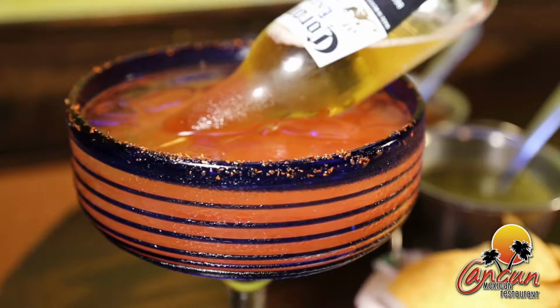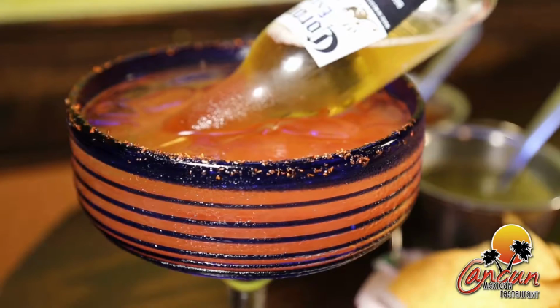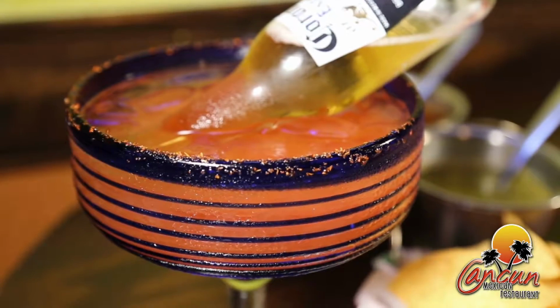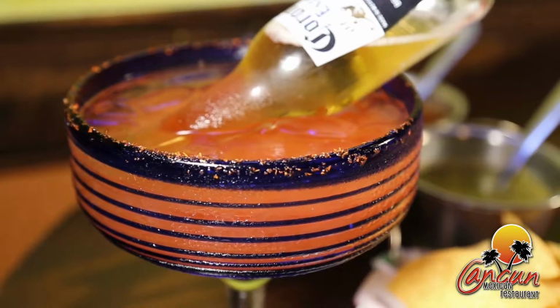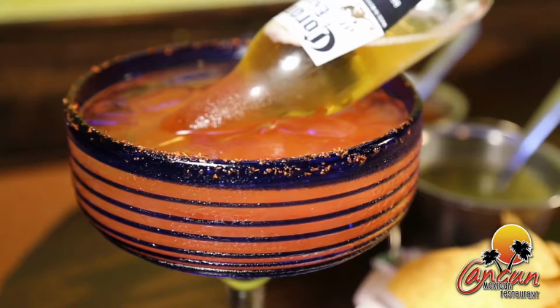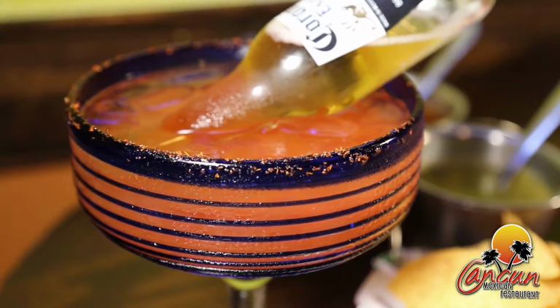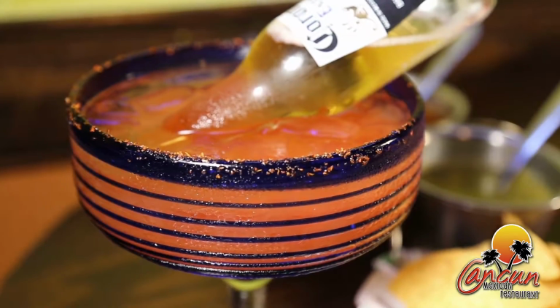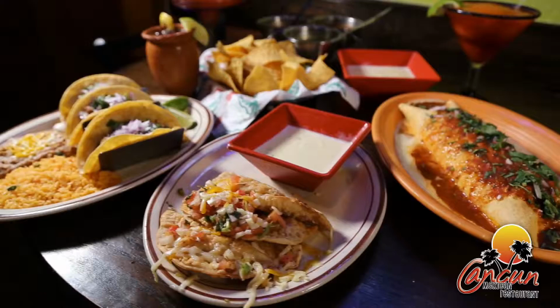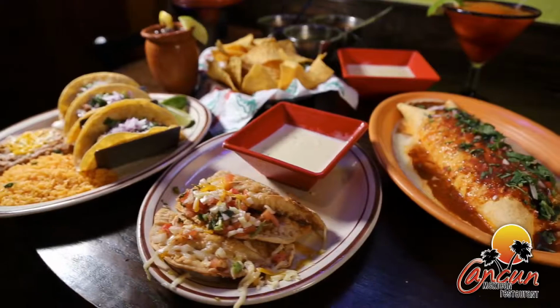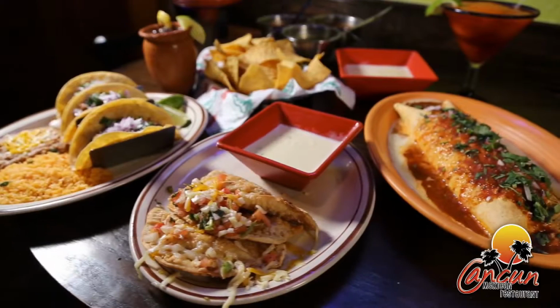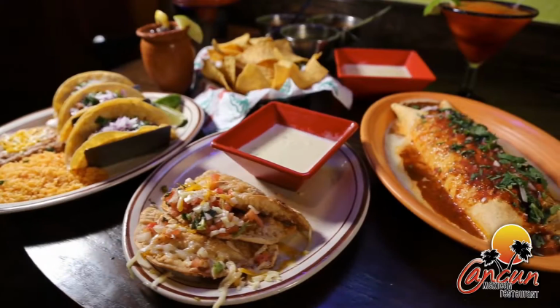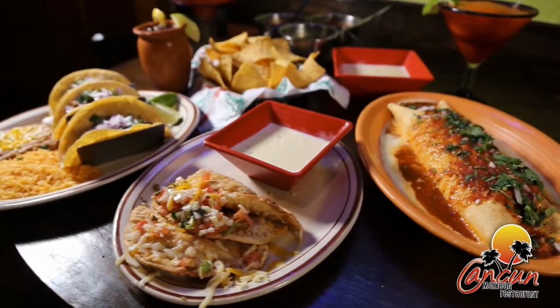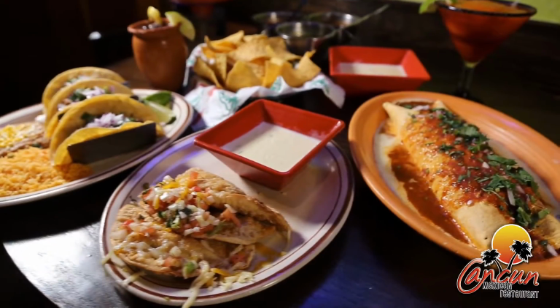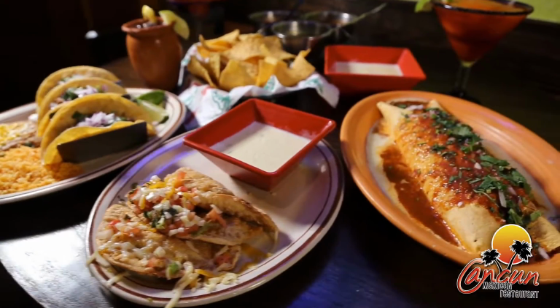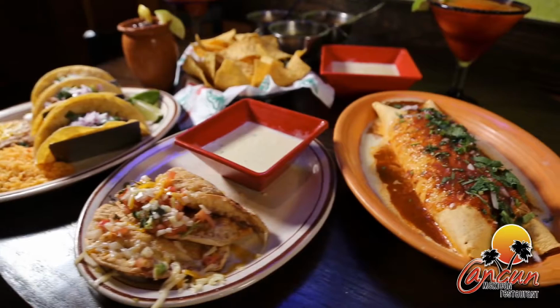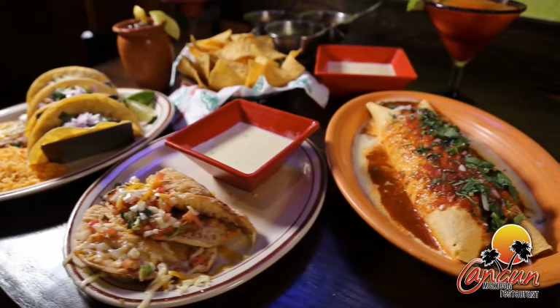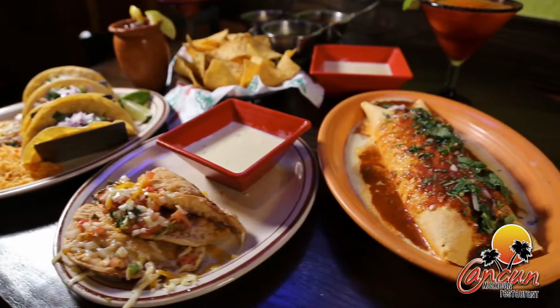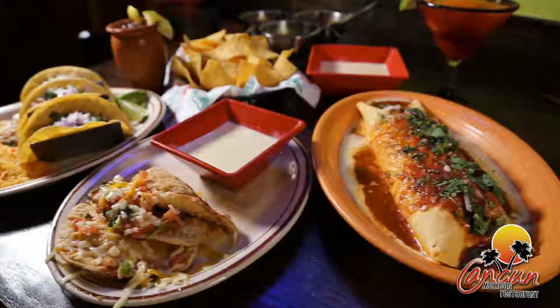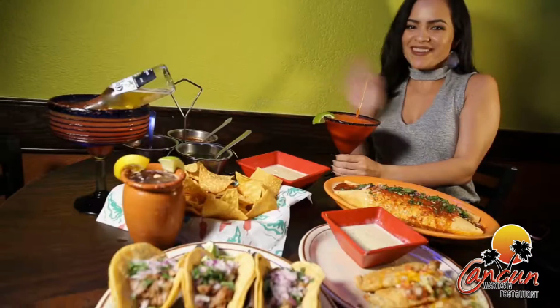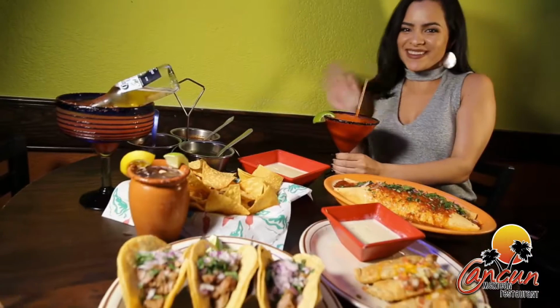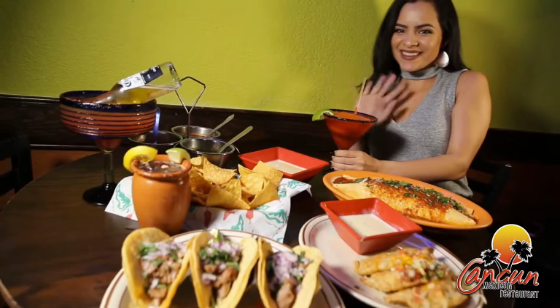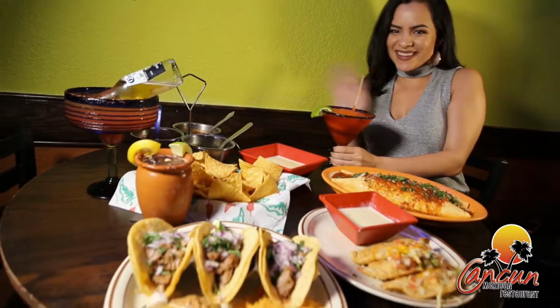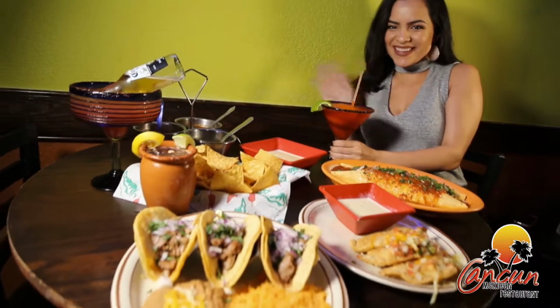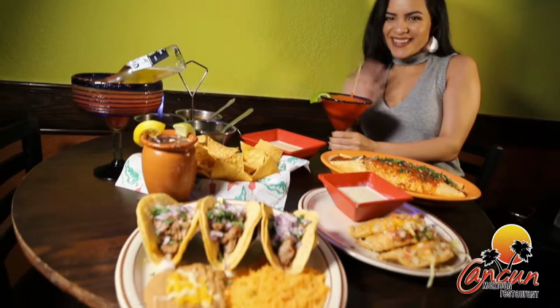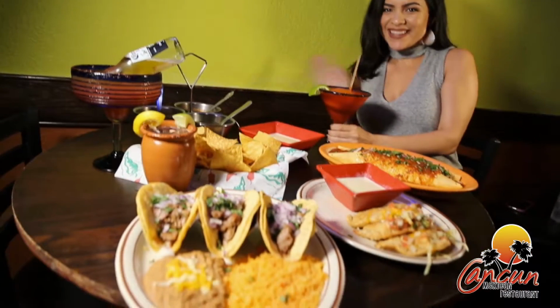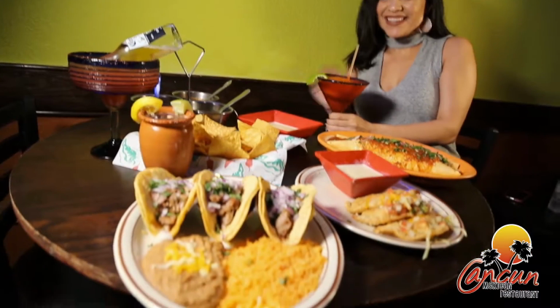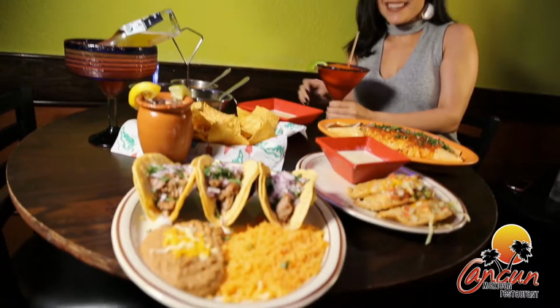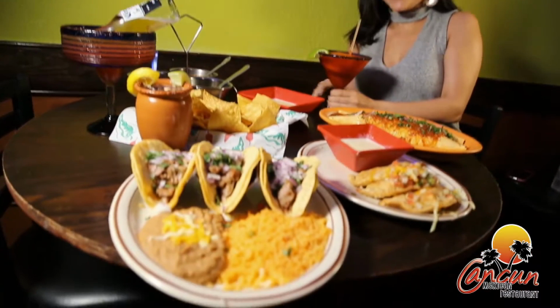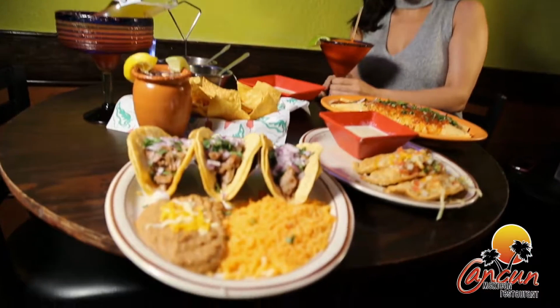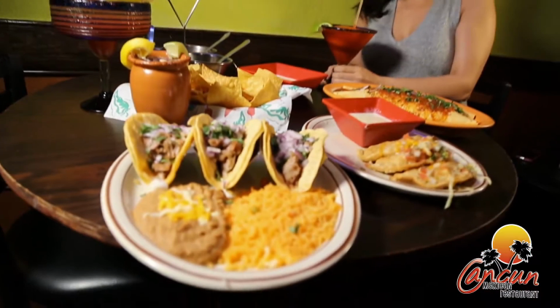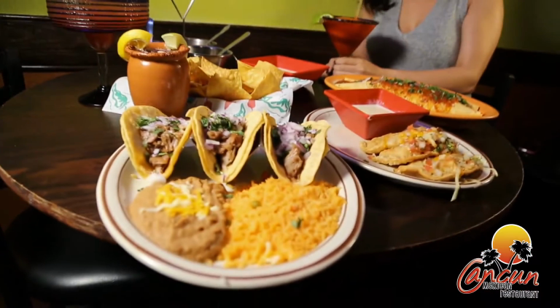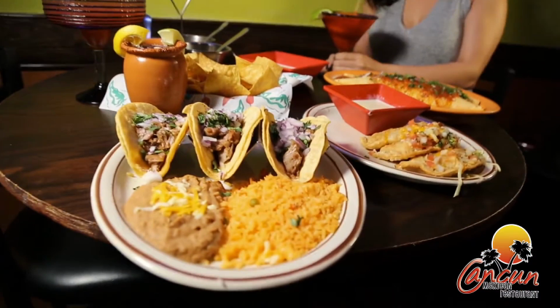Find us on social media for more ideas and ask about our new catering options for your next big fiesta. We hope to see you soon here at Cancun.